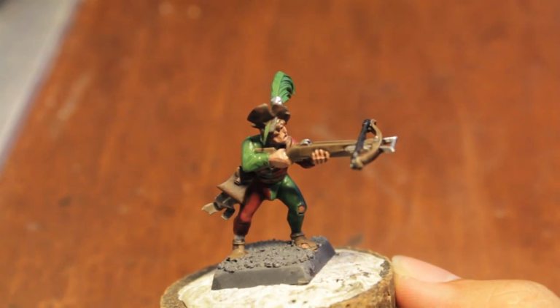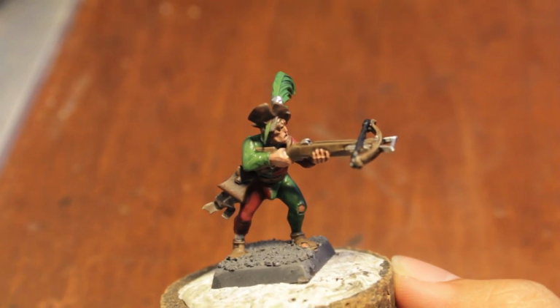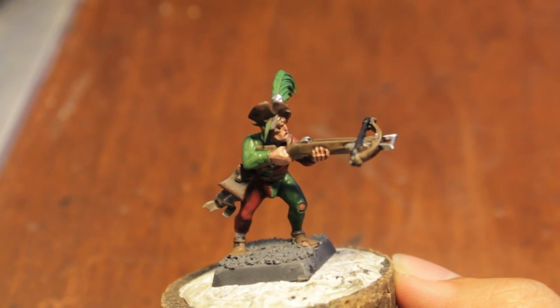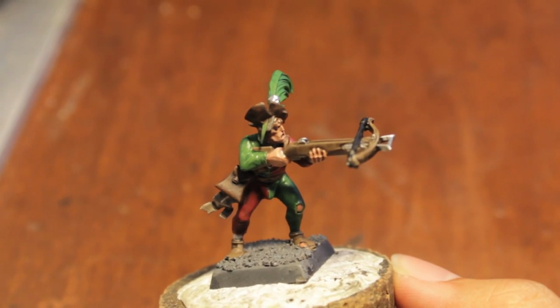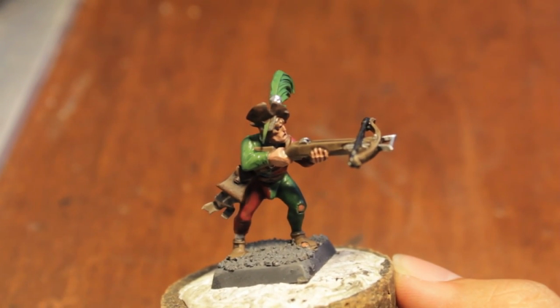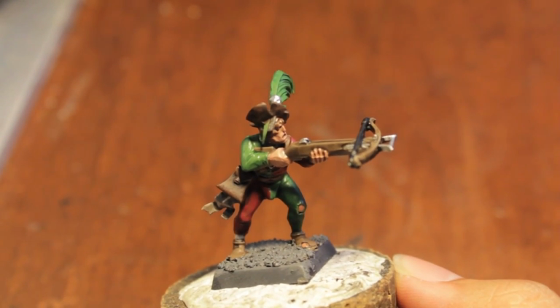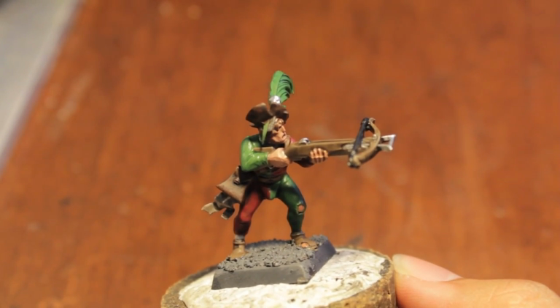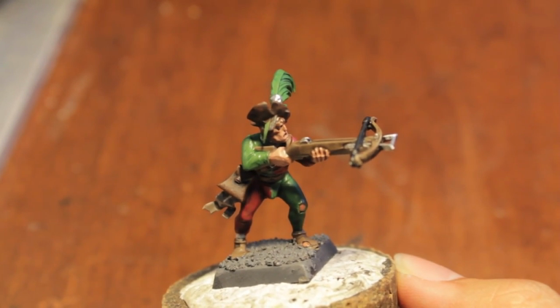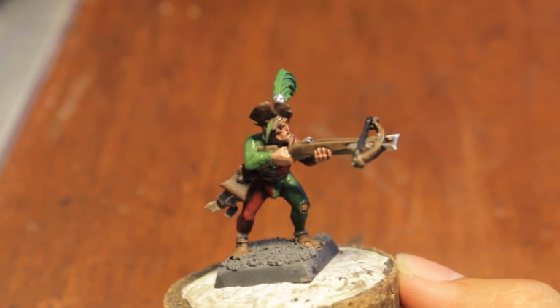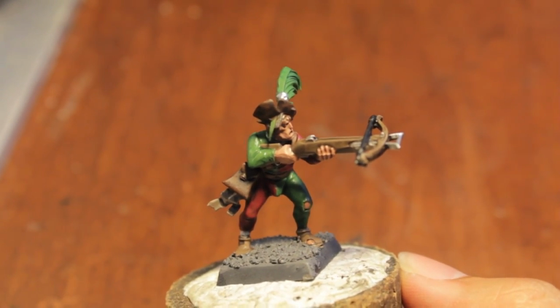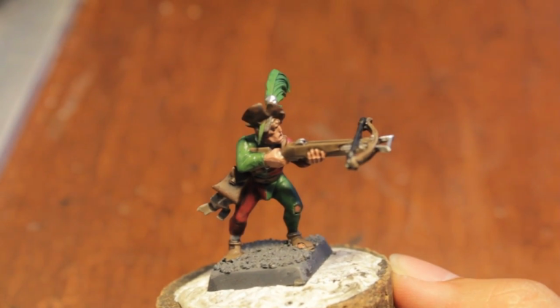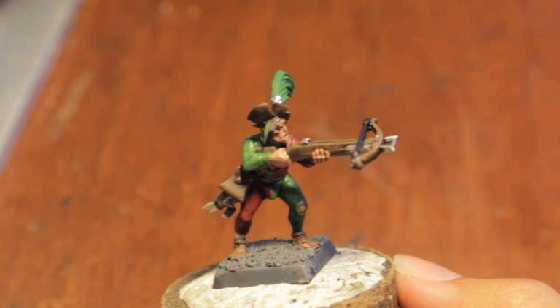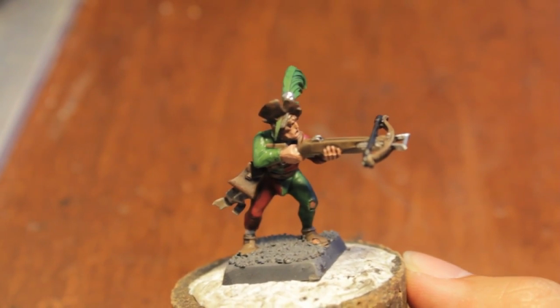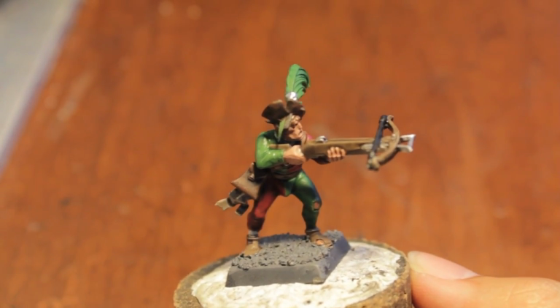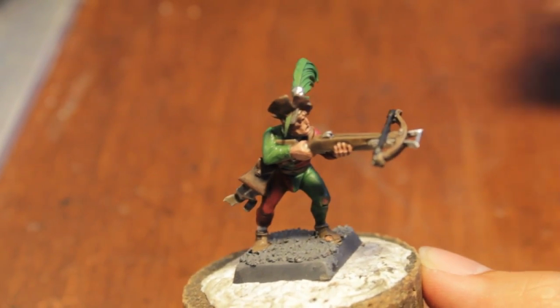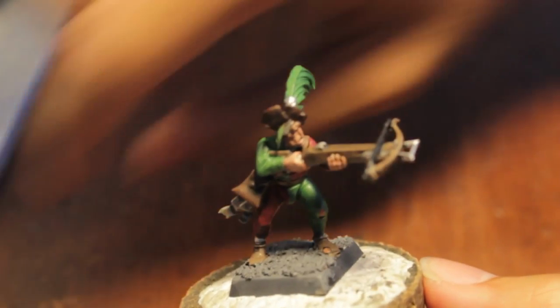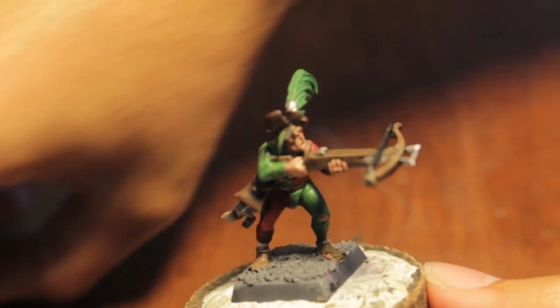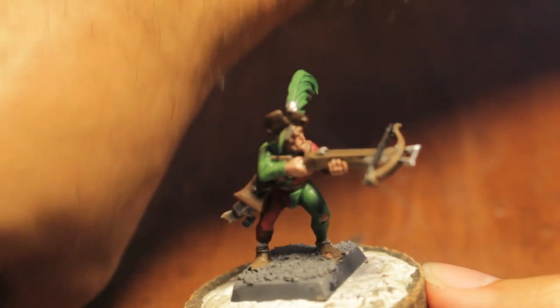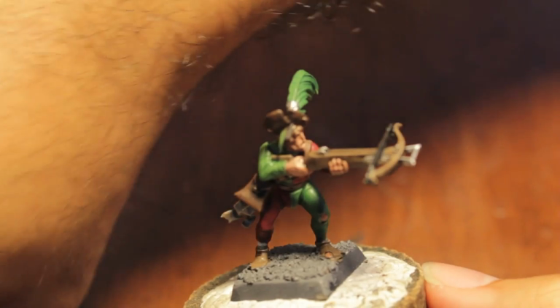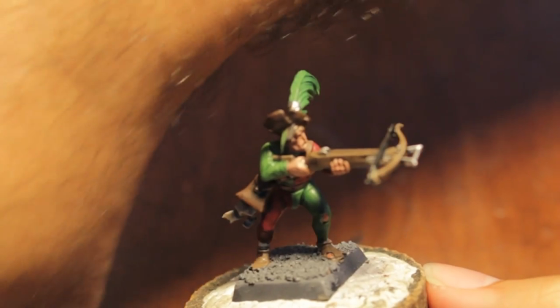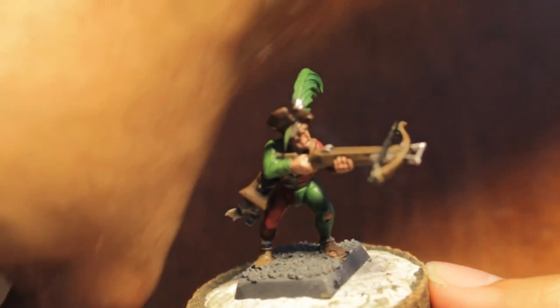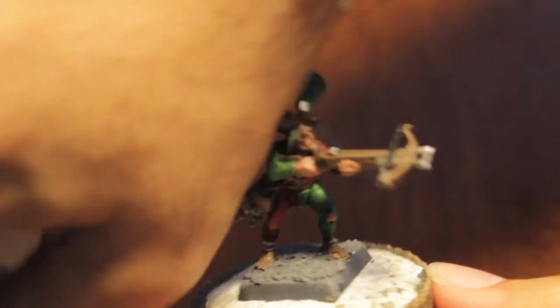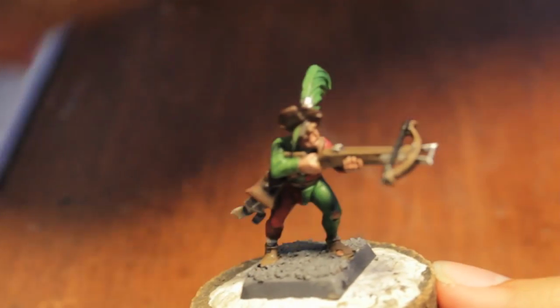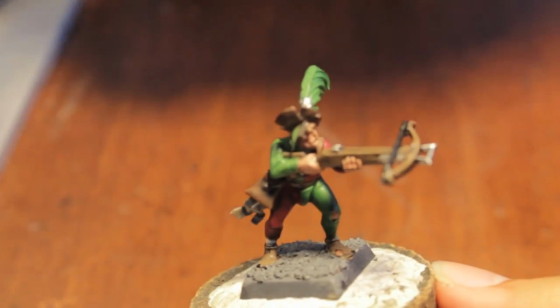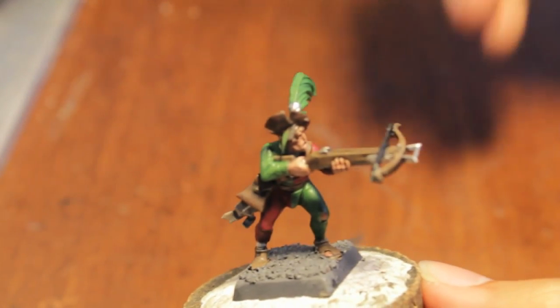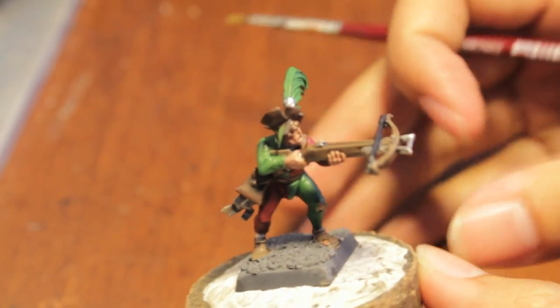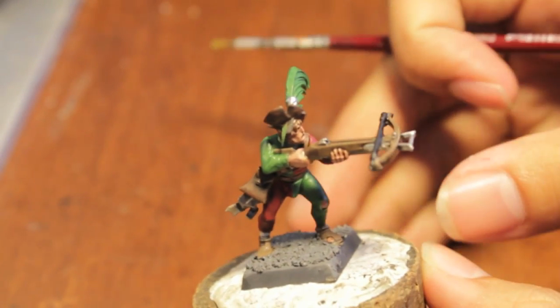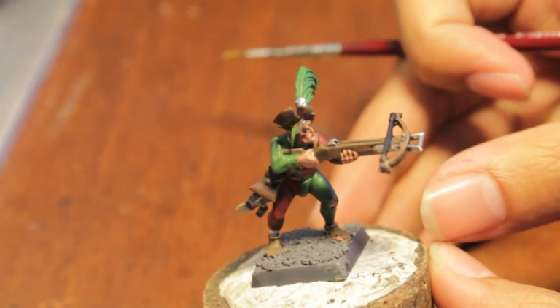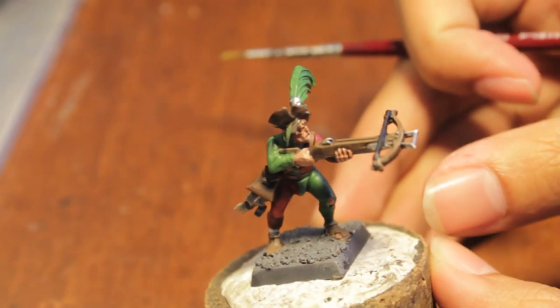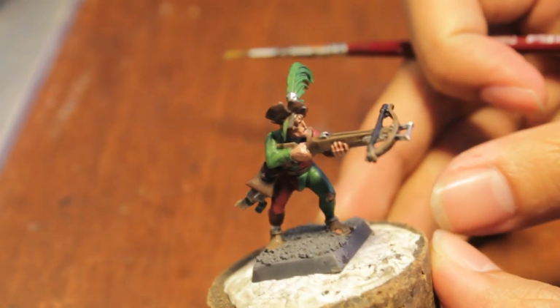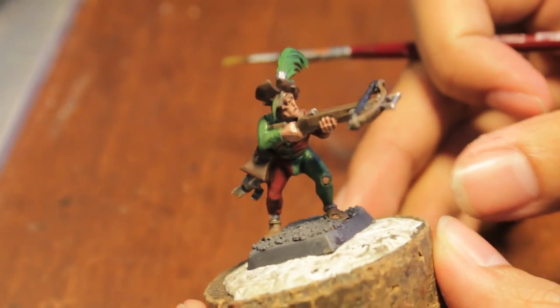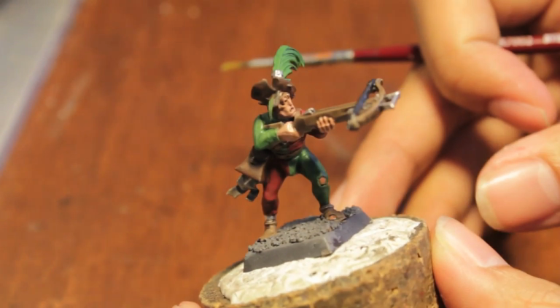What up, players? It's Warboss's Tailpin's Mood. Welcome to part two of how to paint an Empire Crossbowman Hawkland colors.